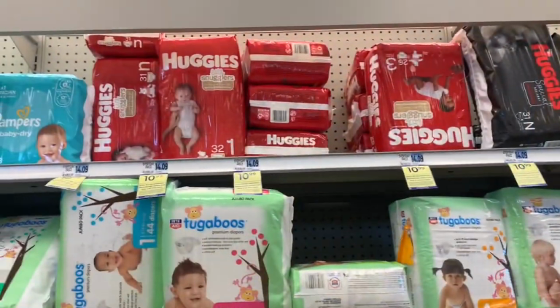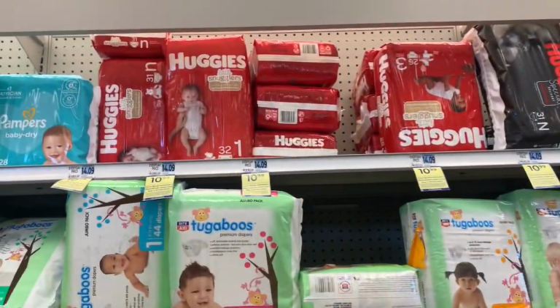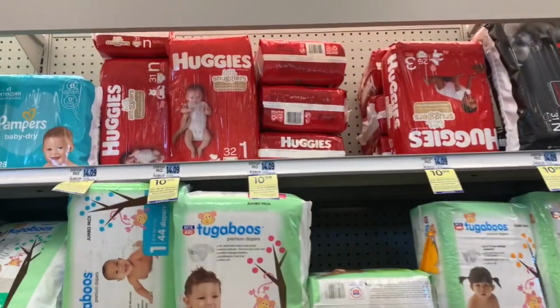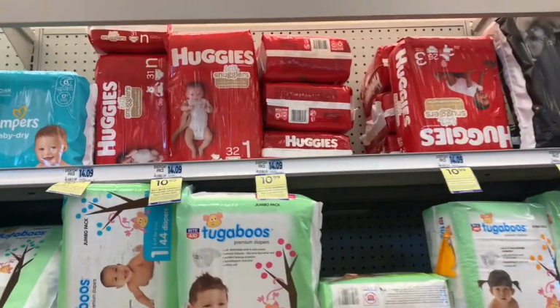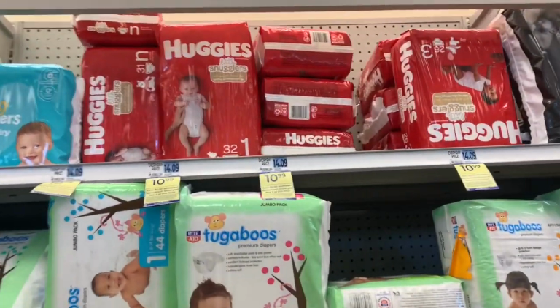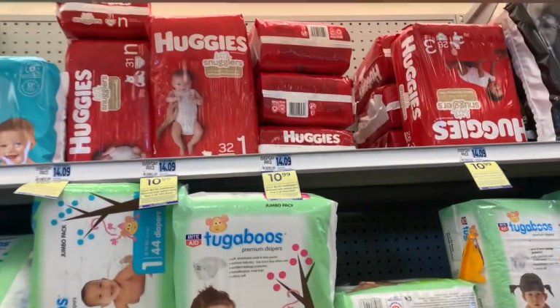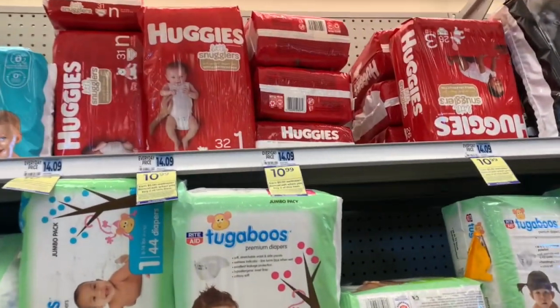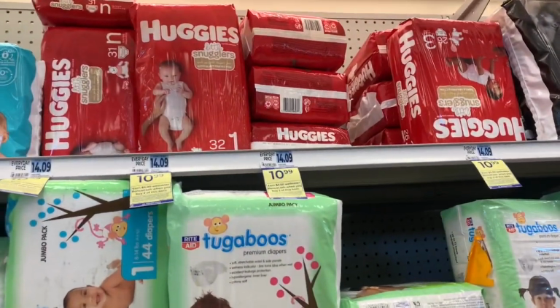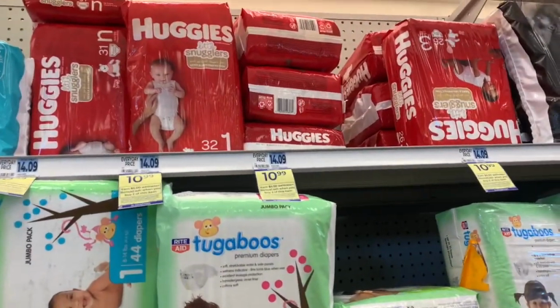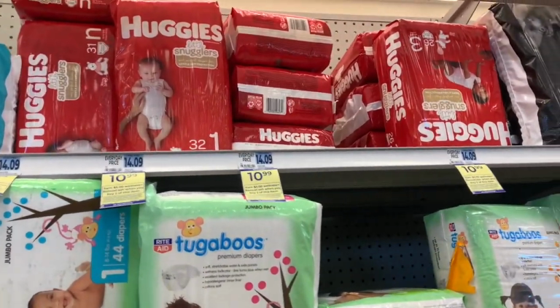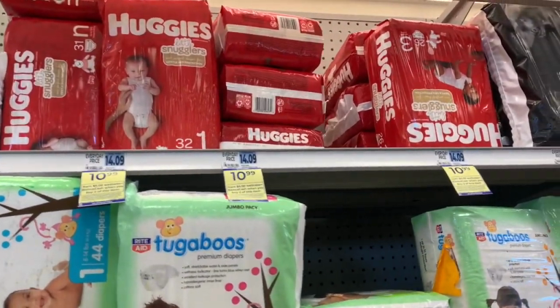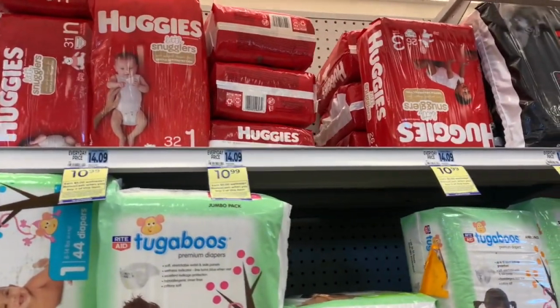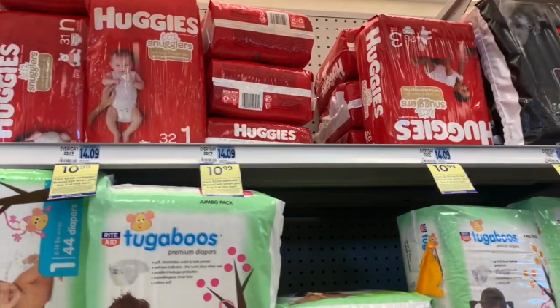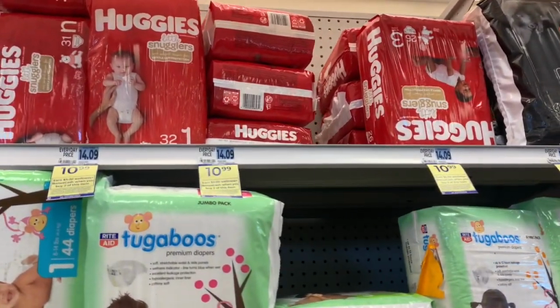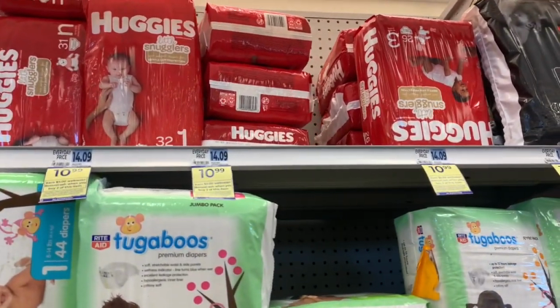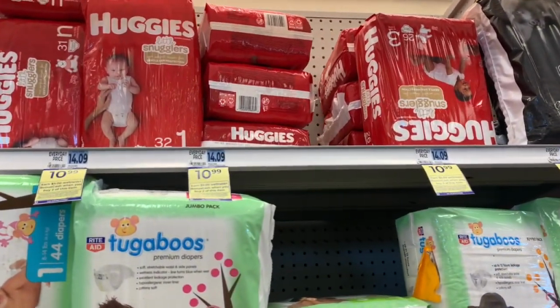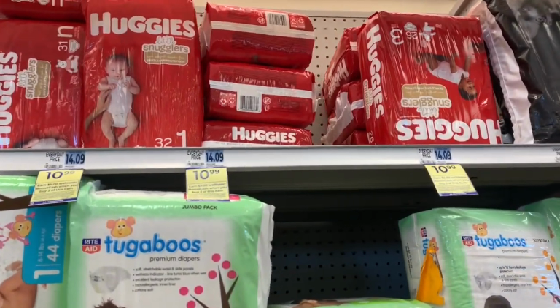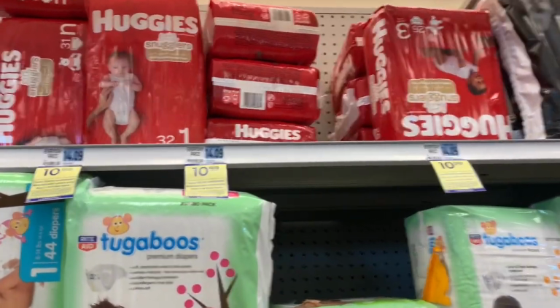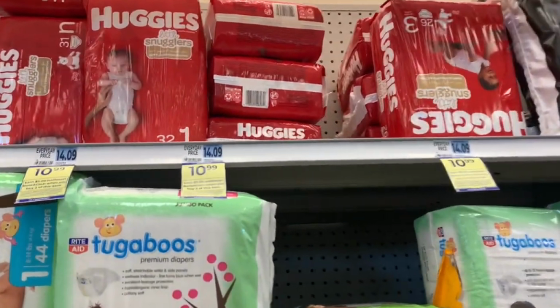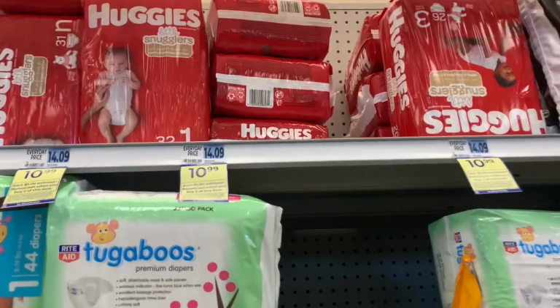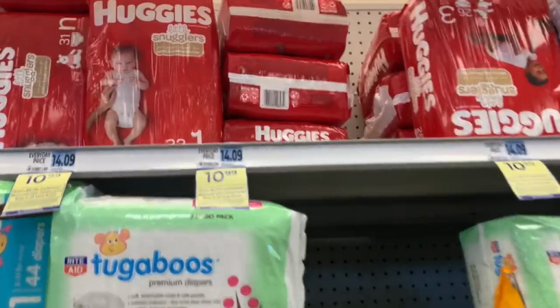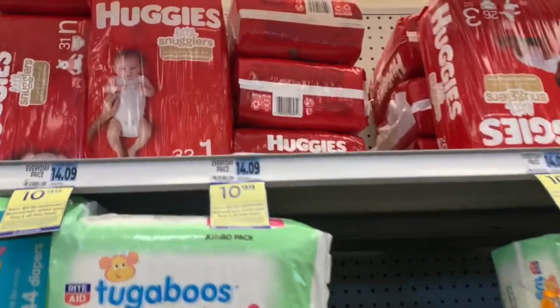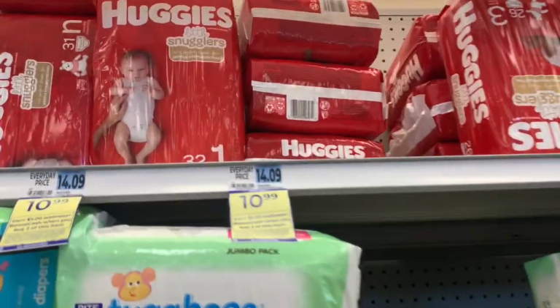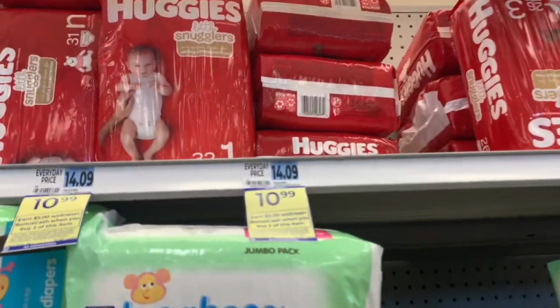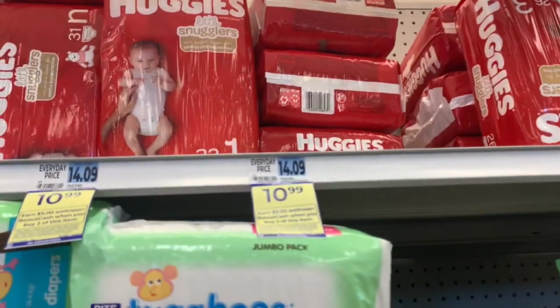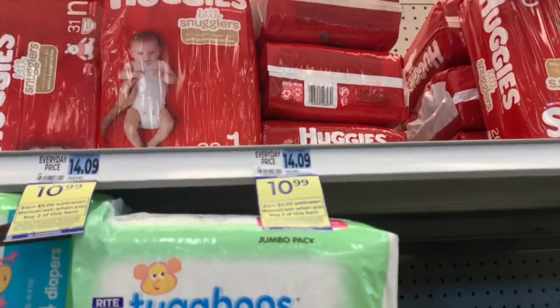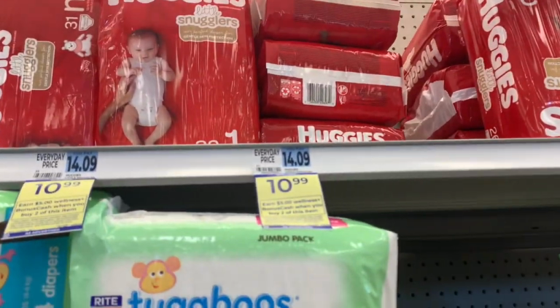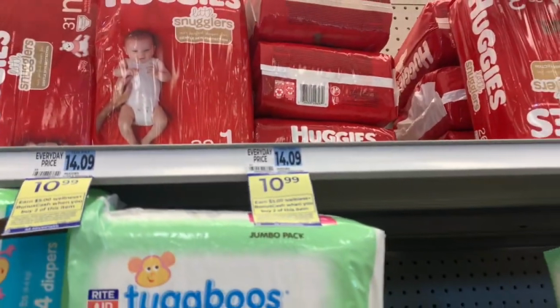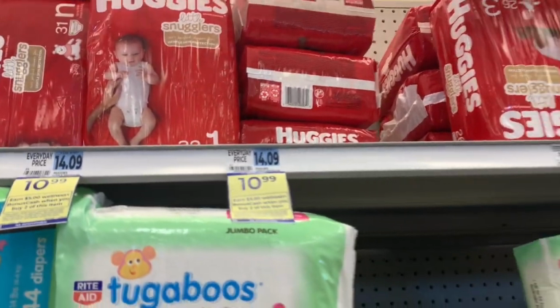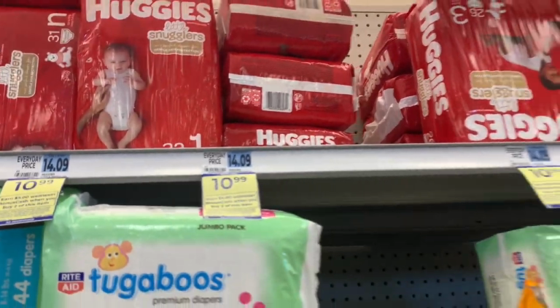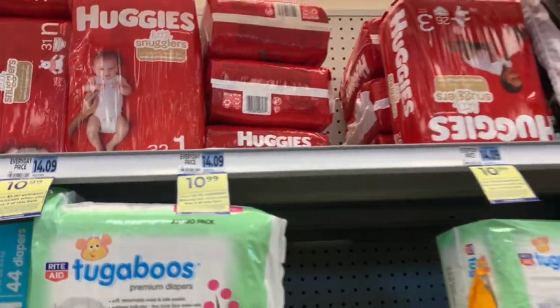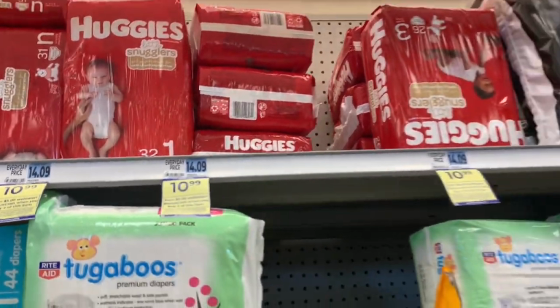The Huggies this week are on sale for $10.99. When you buy two, you get $5 back in bonus cash.